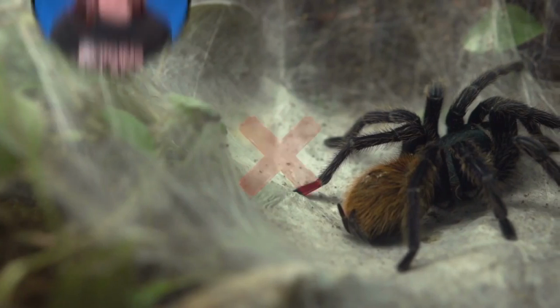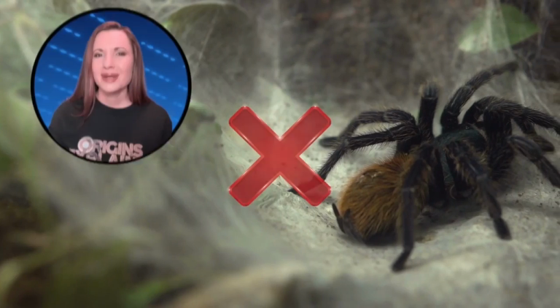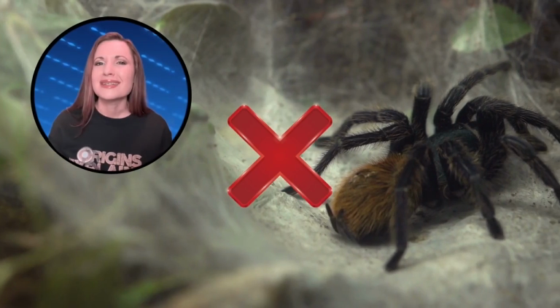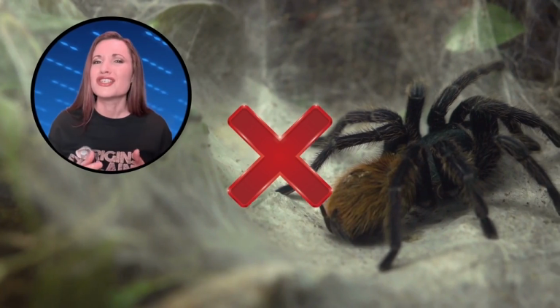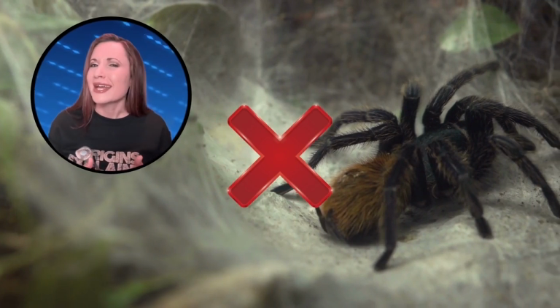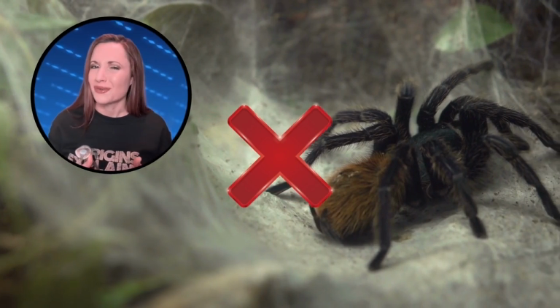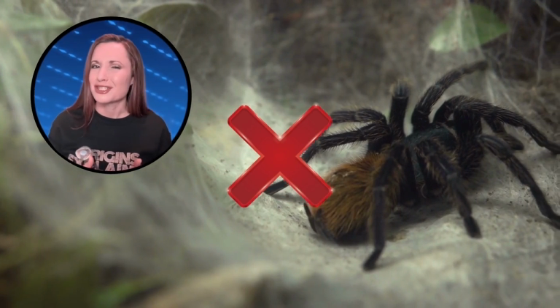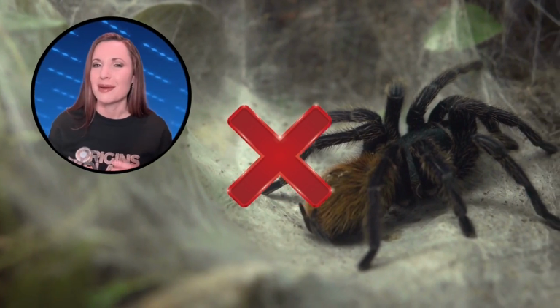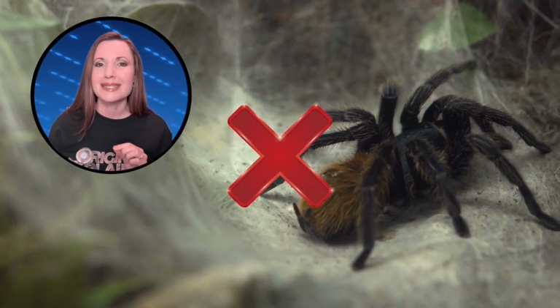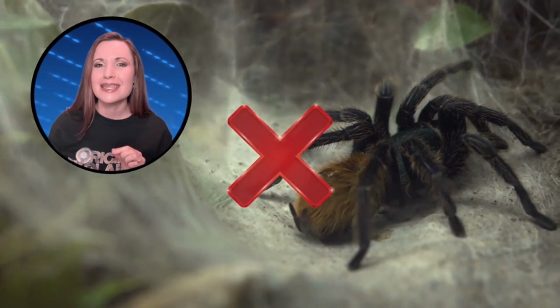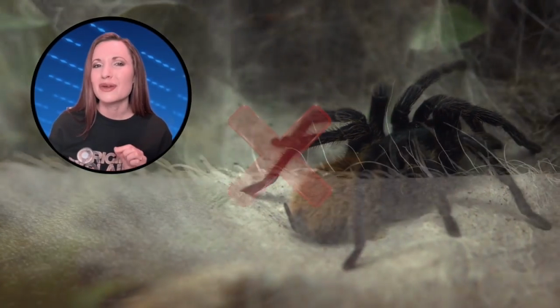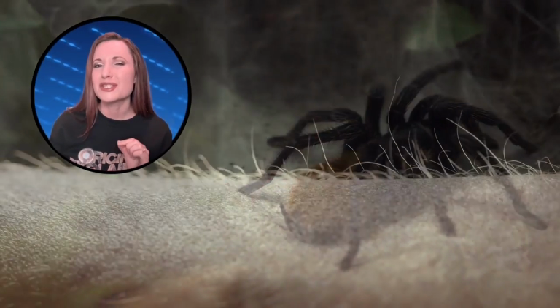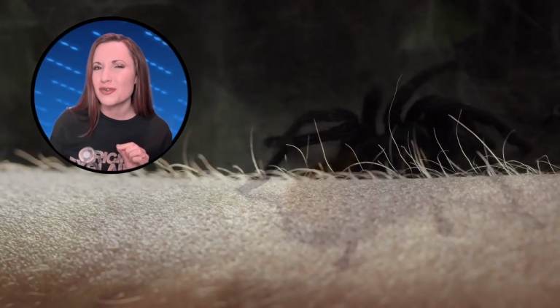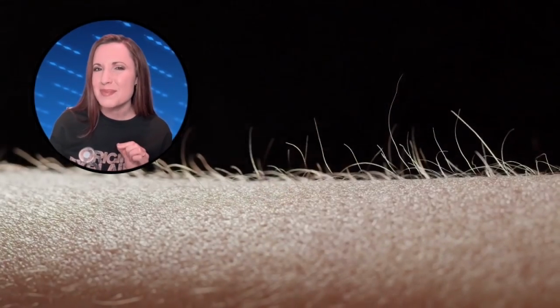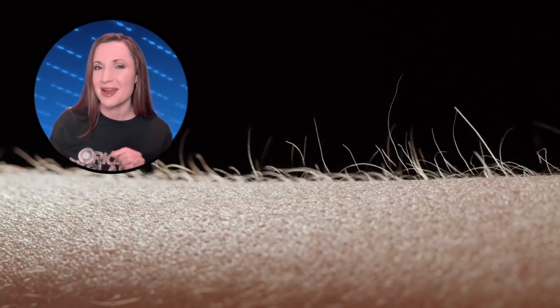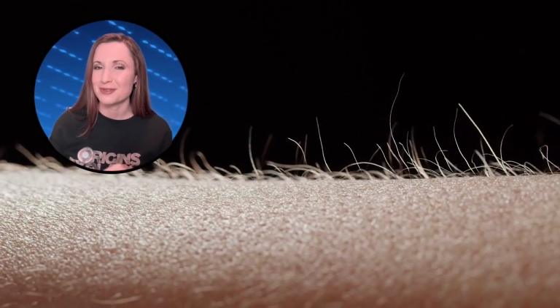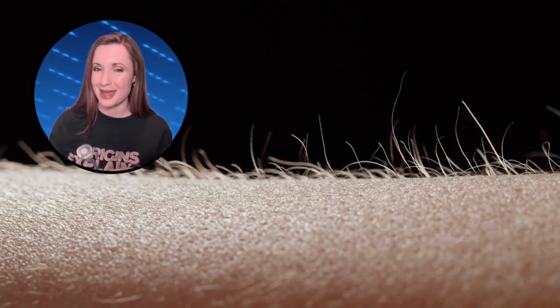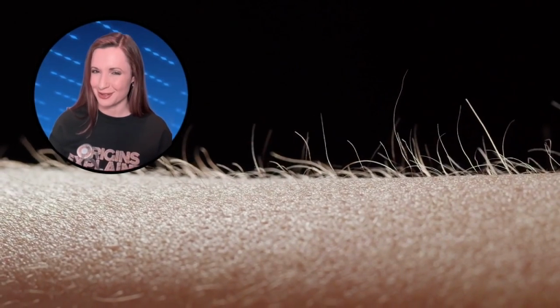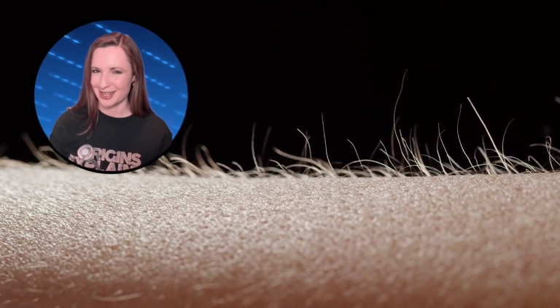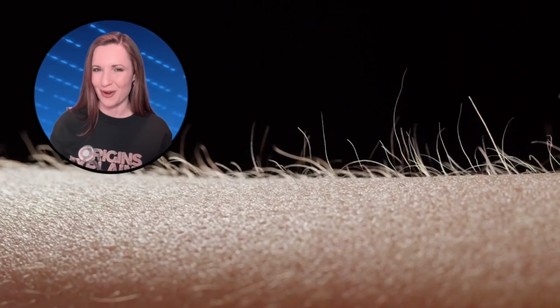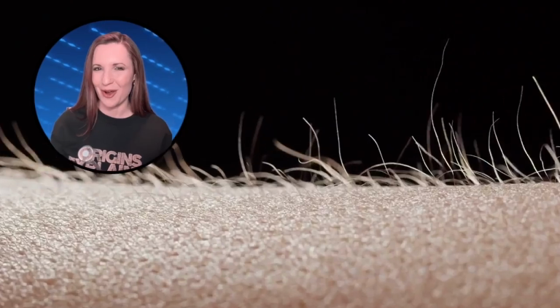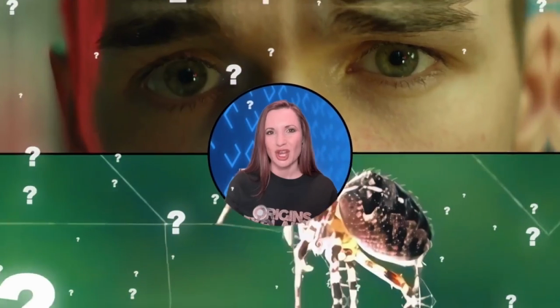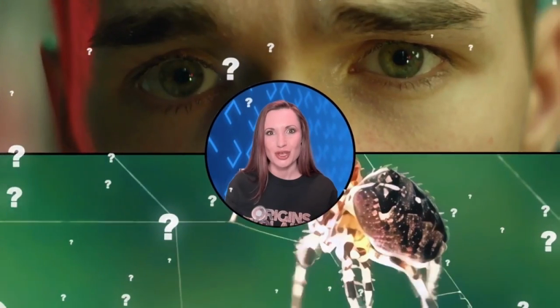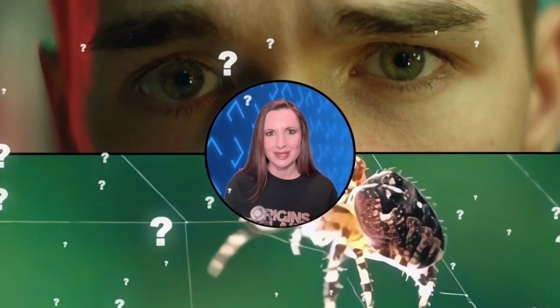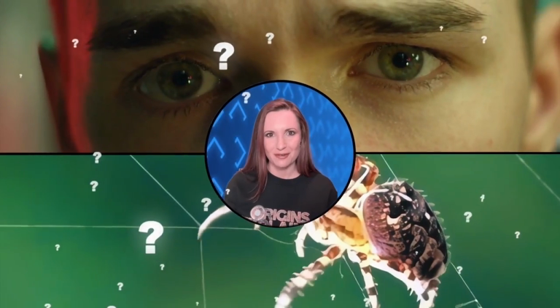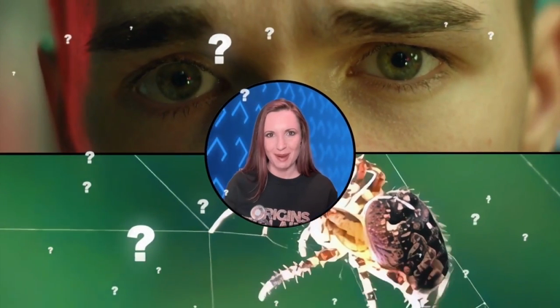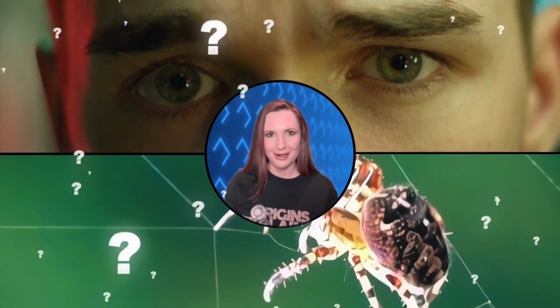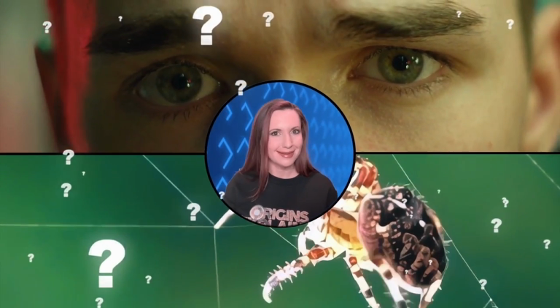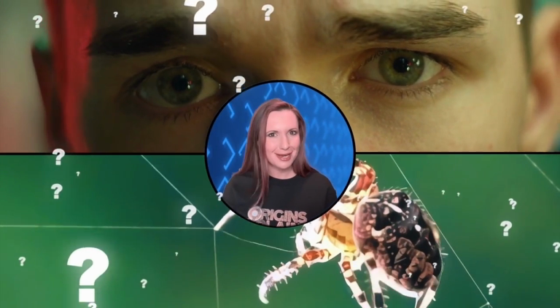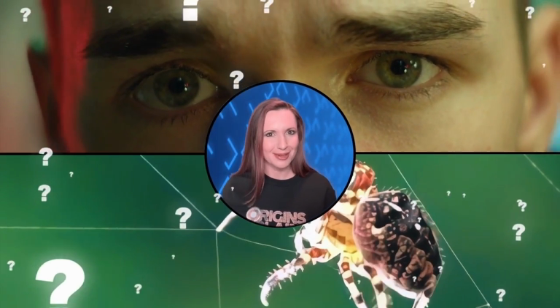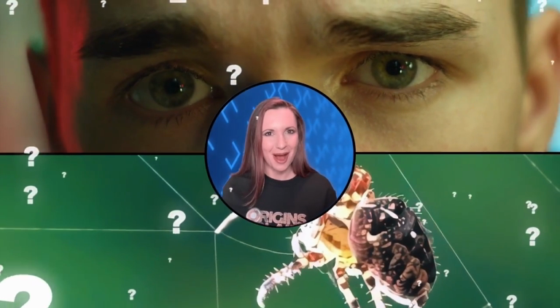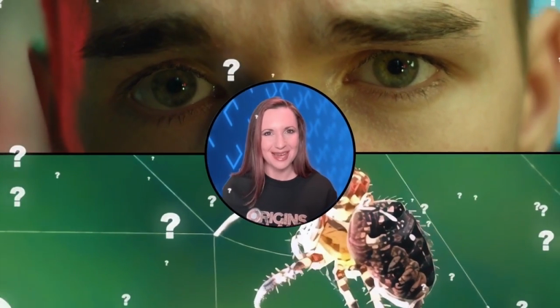It wasn't a giant tarantula, but still, it was creepy enough to make your skin crawl. Are you scared of spiders? Let me know in the comments!